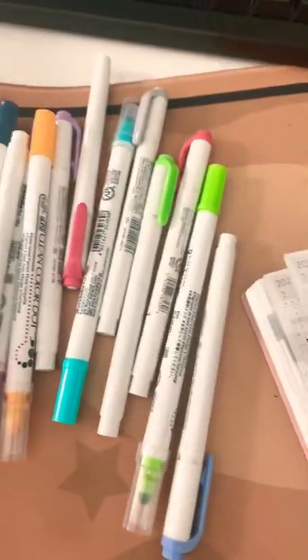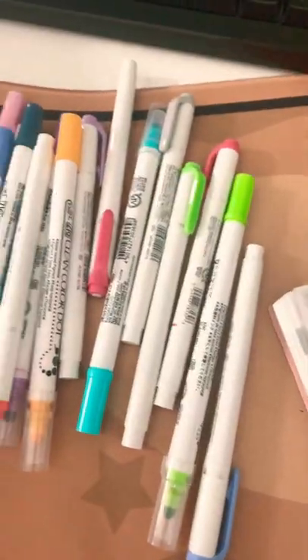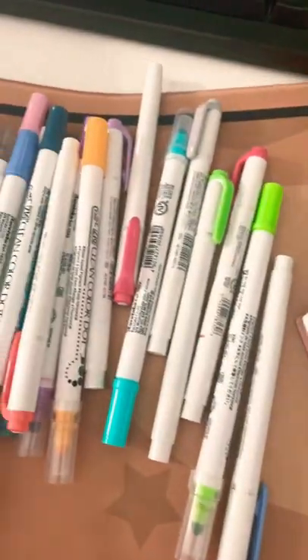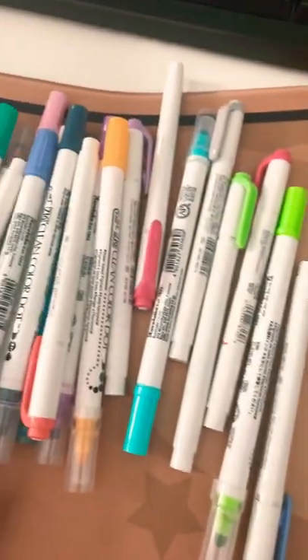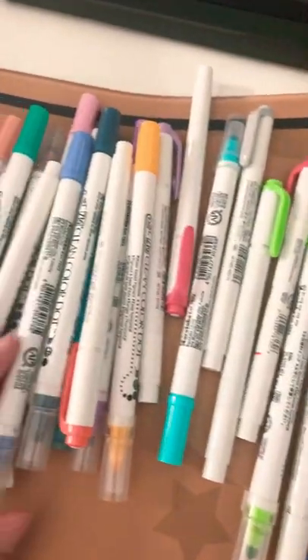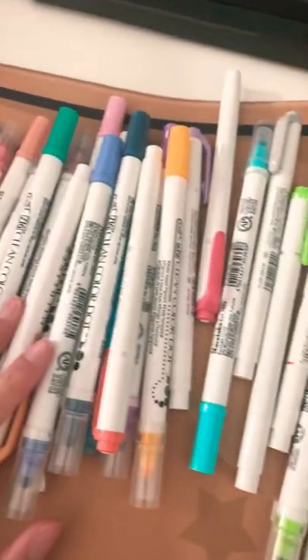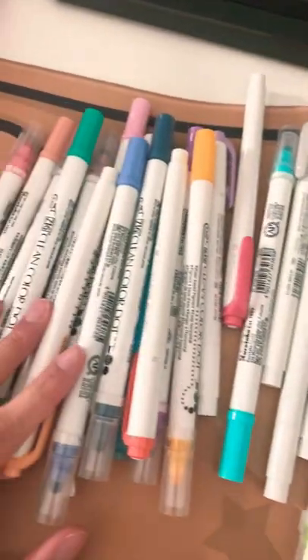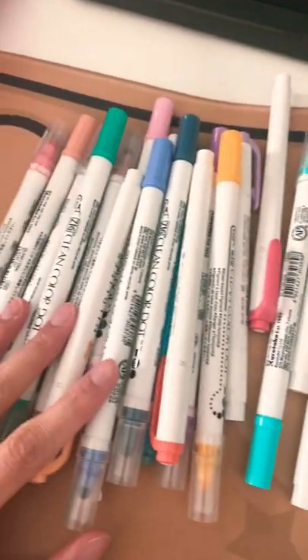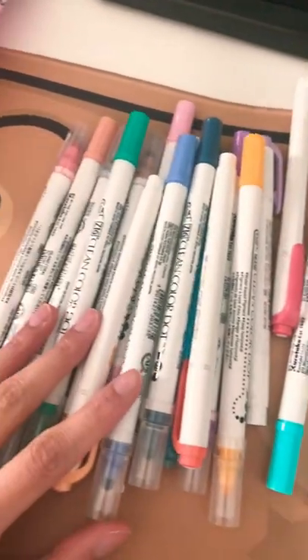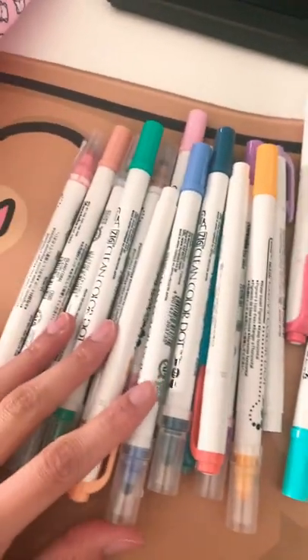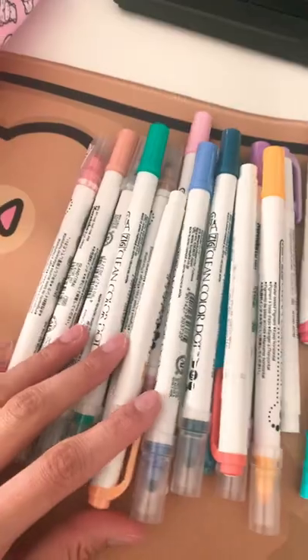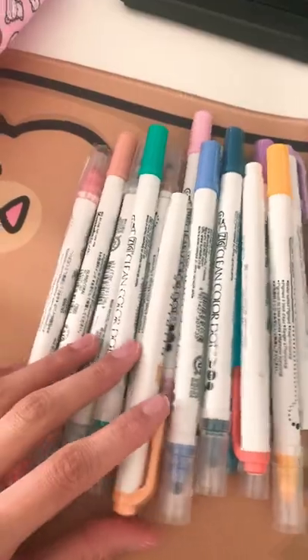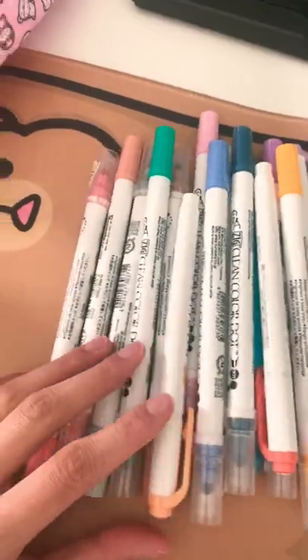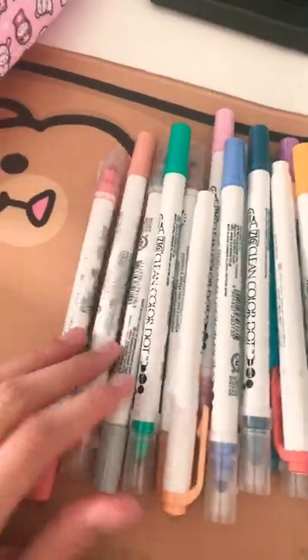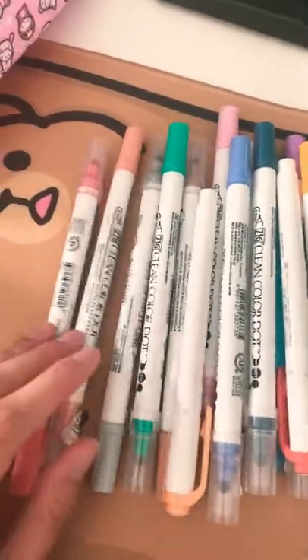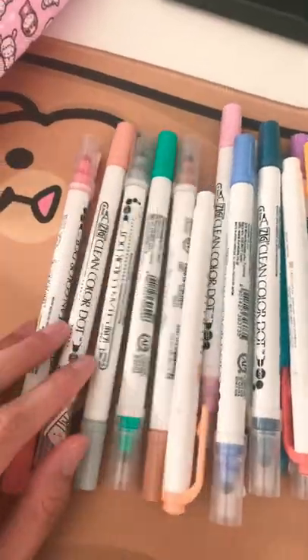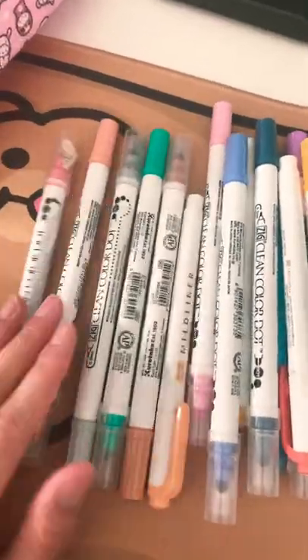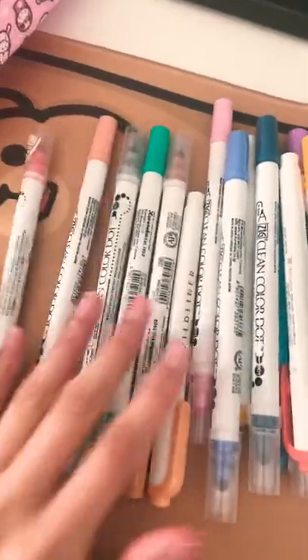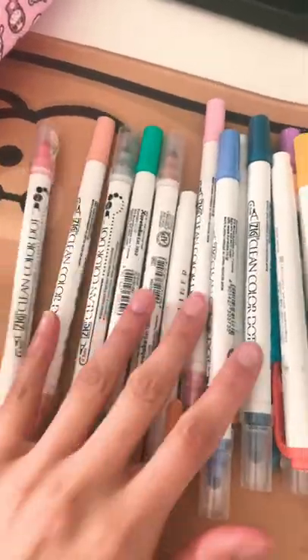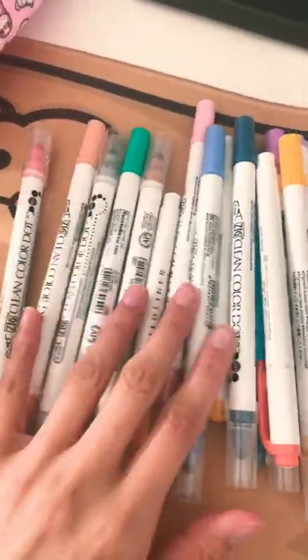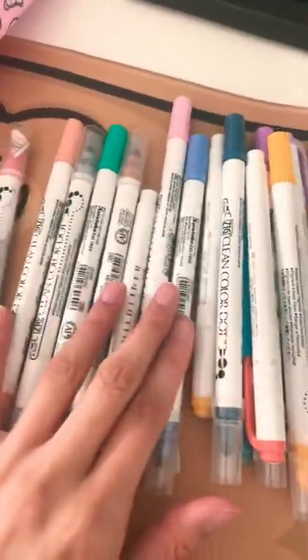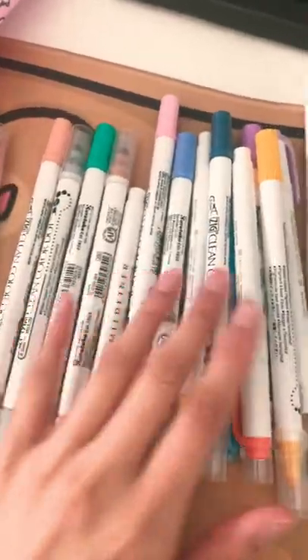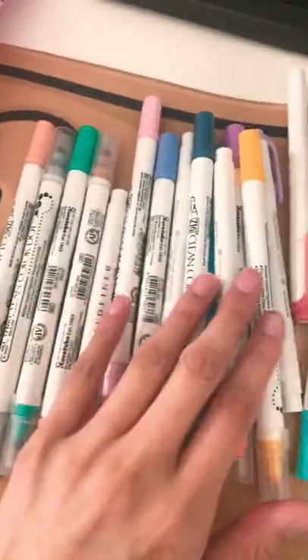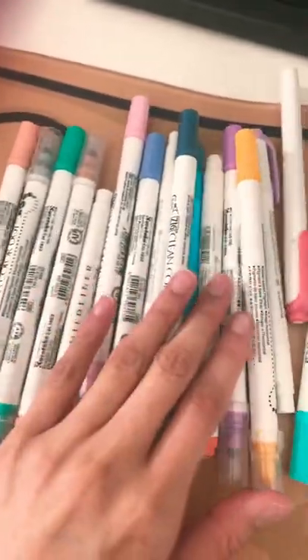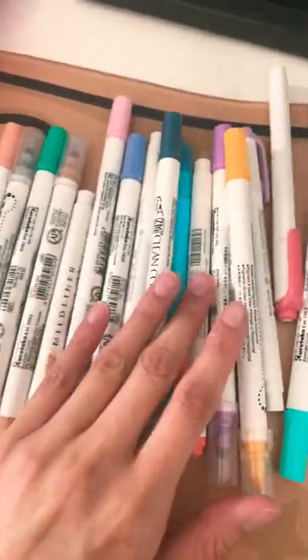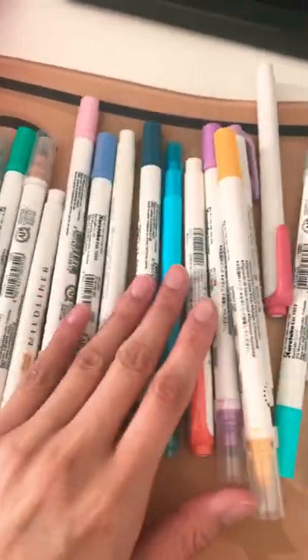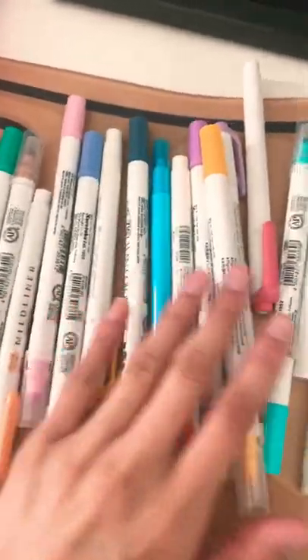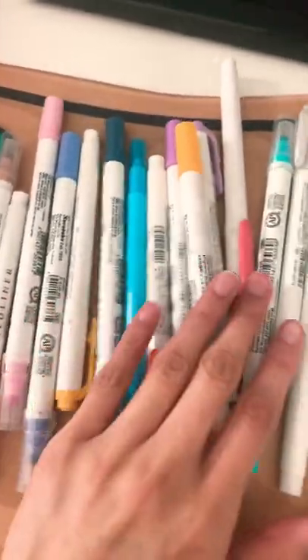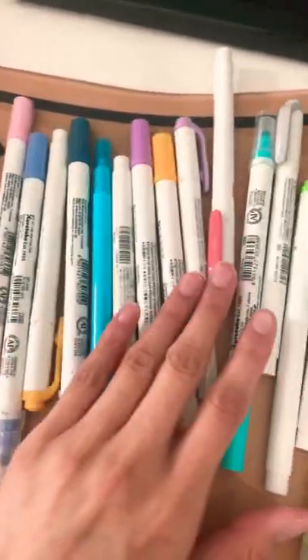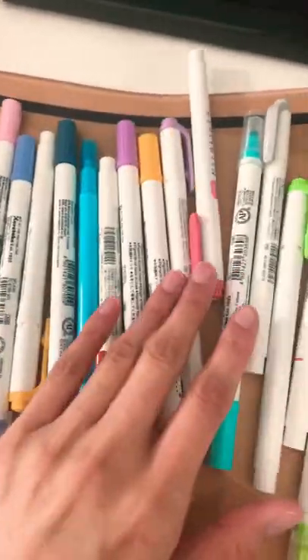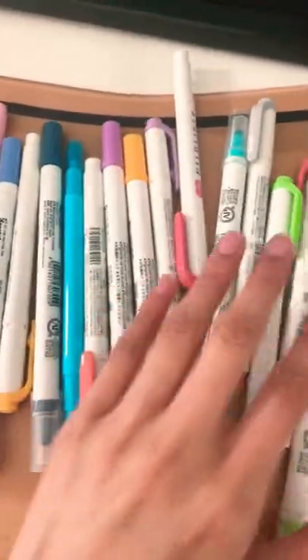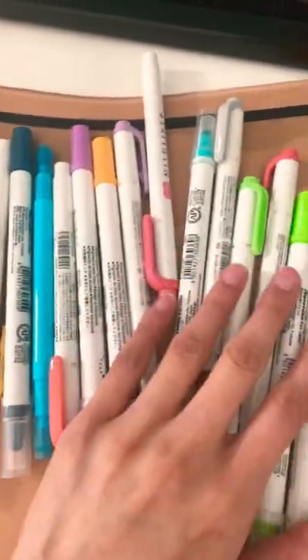And this is my collection — all these colors. I am addicted to all the colors and markers and pens.